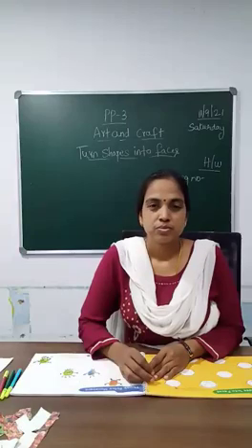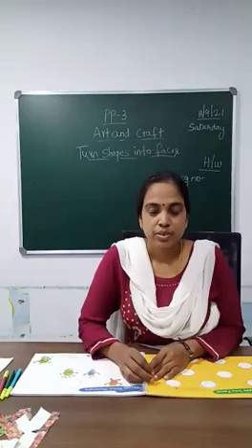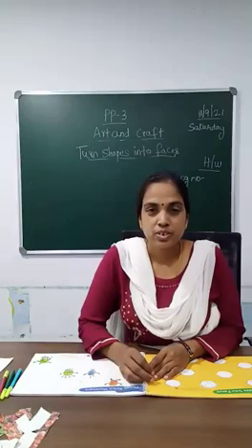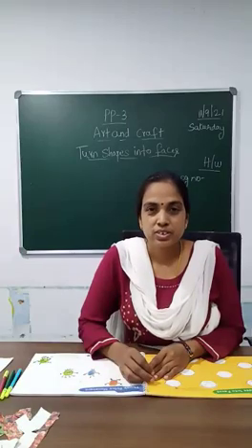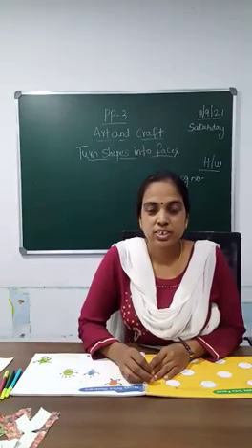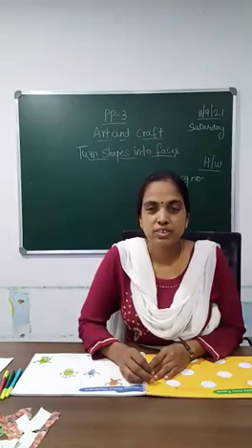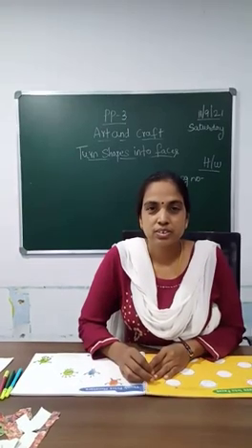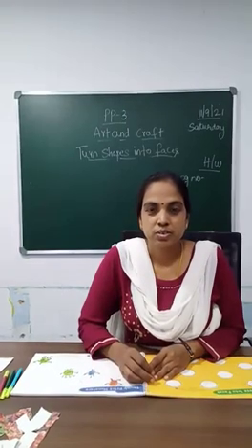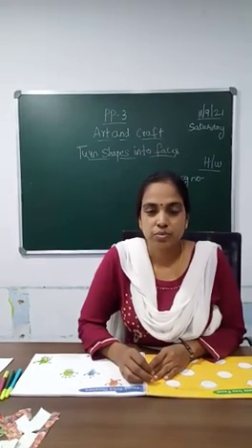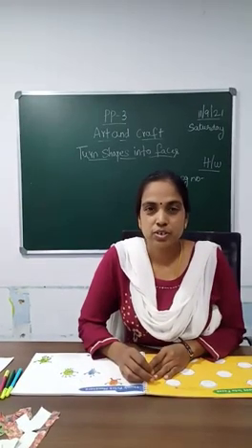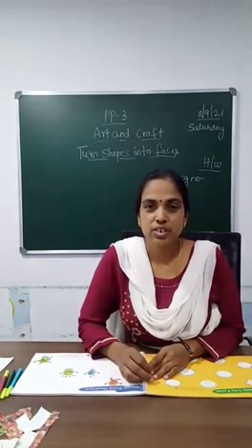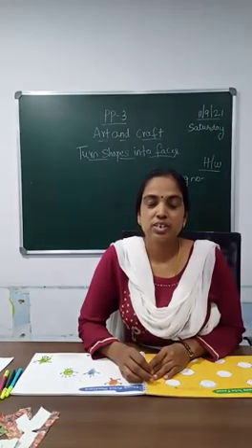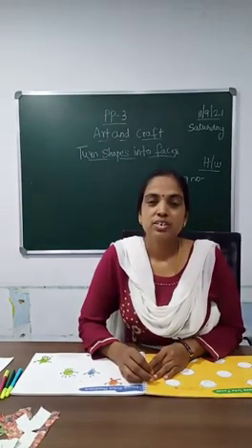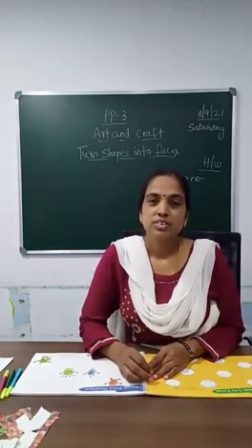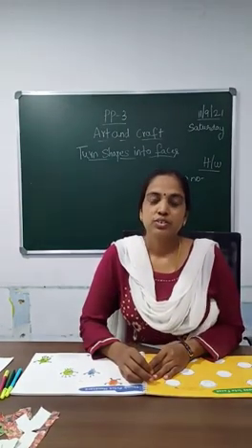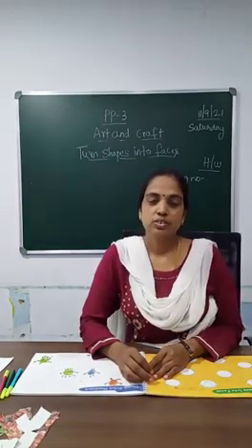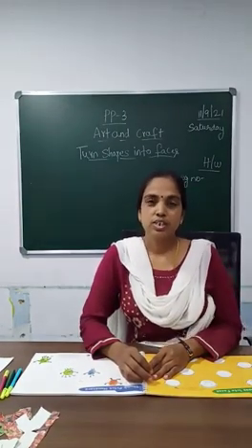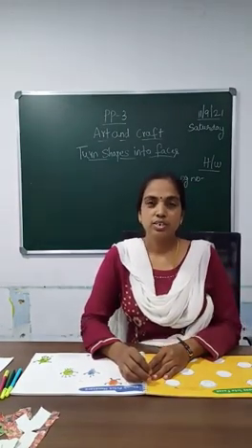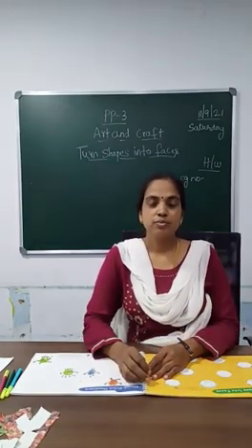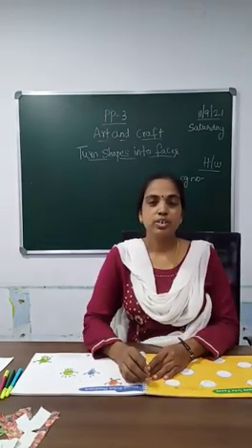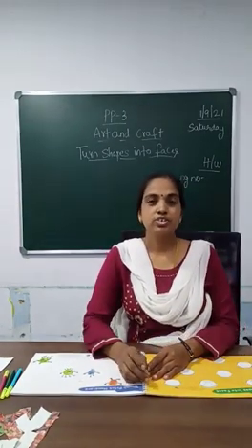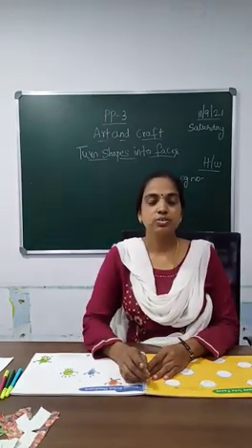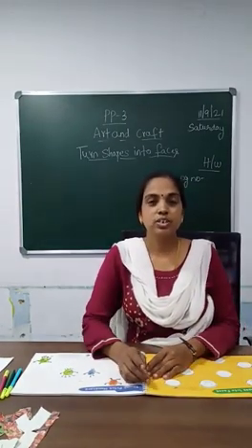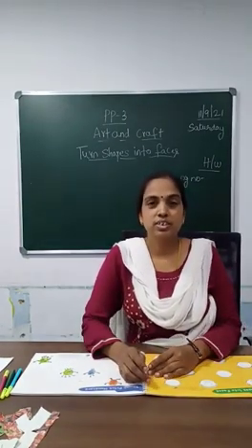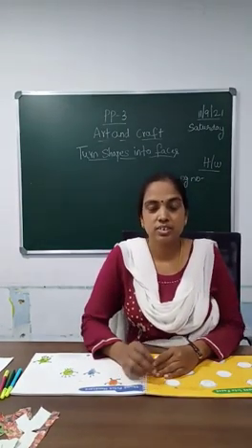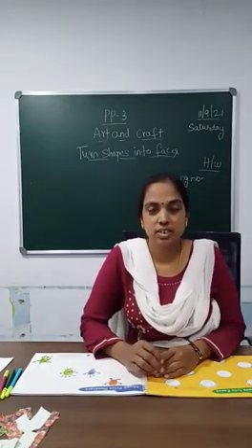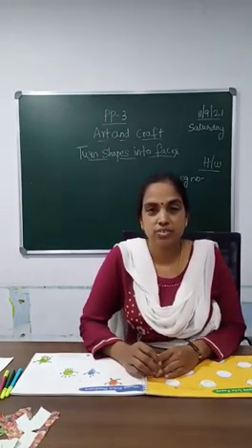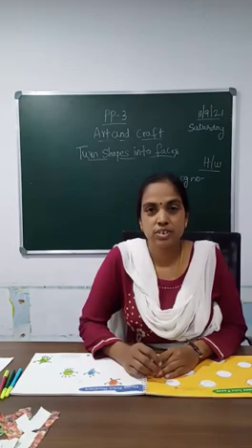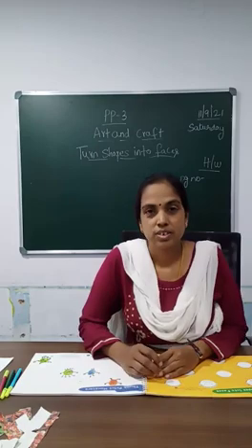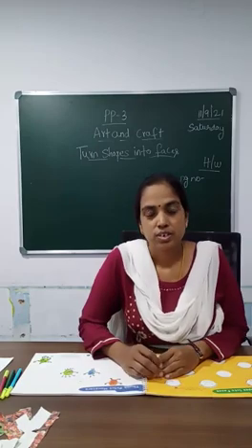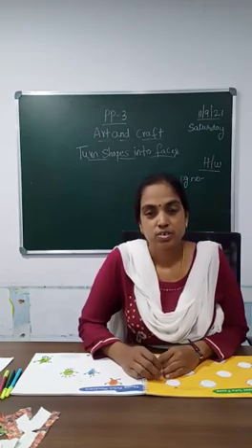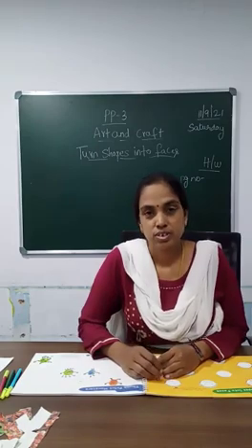Praise Lord Kids, good morning. Today we are going to do art and craft.